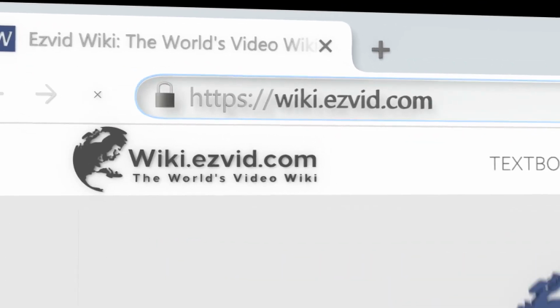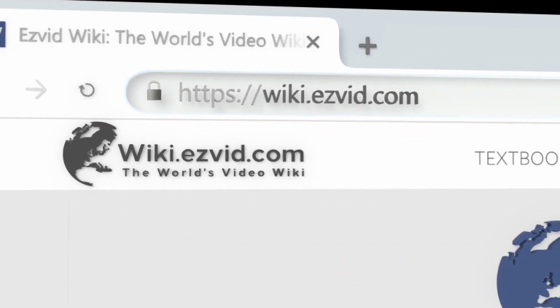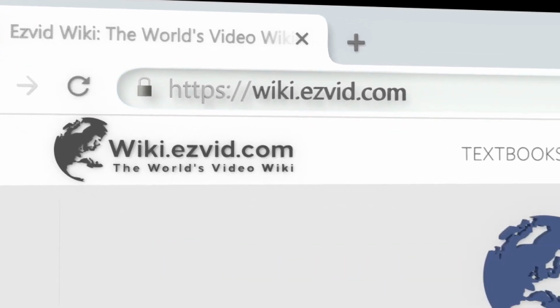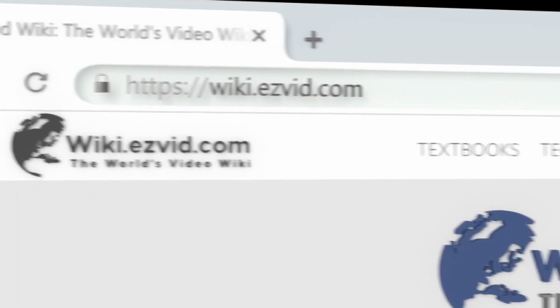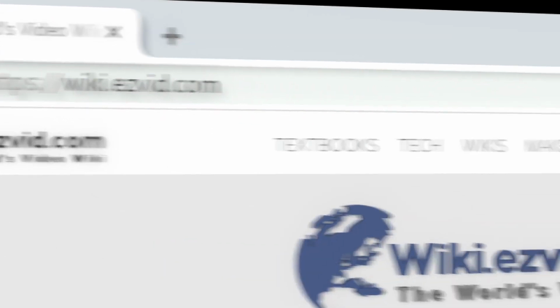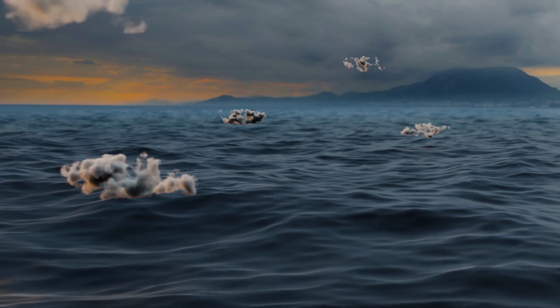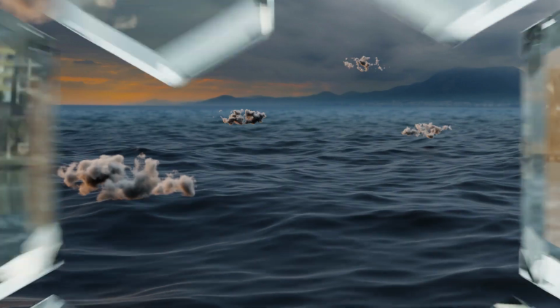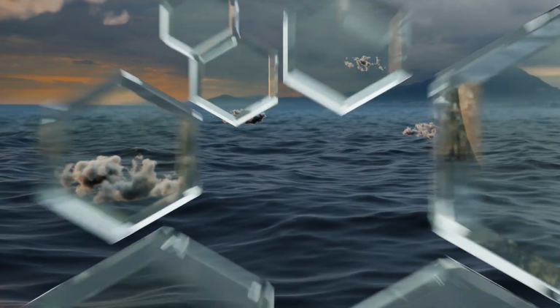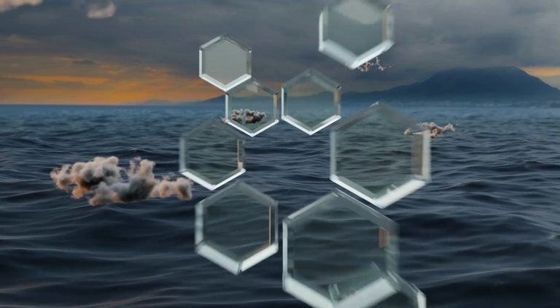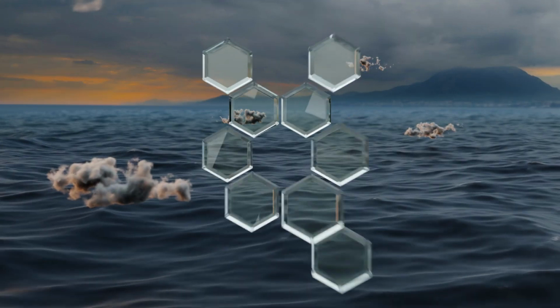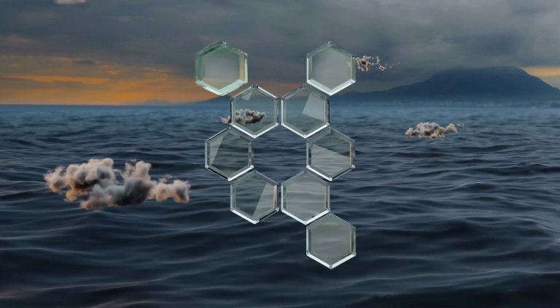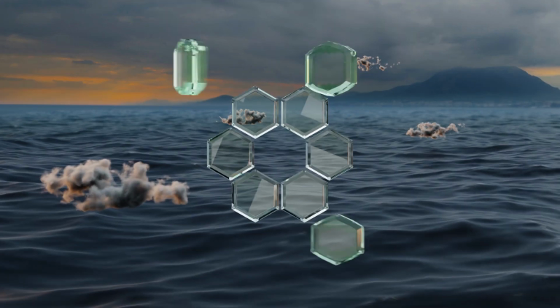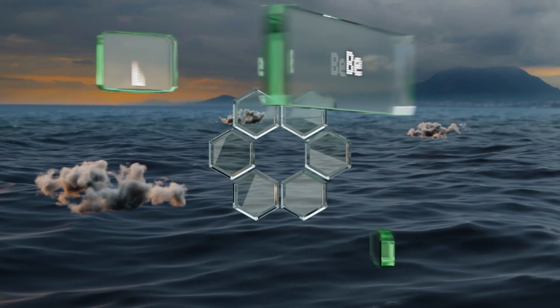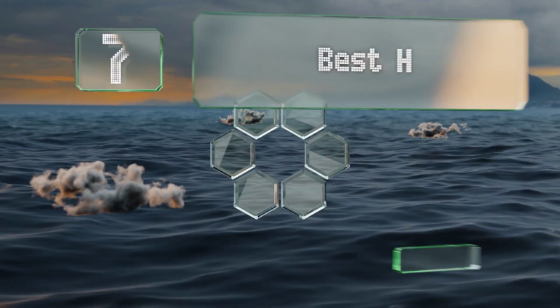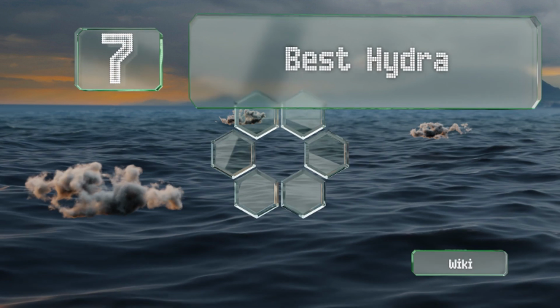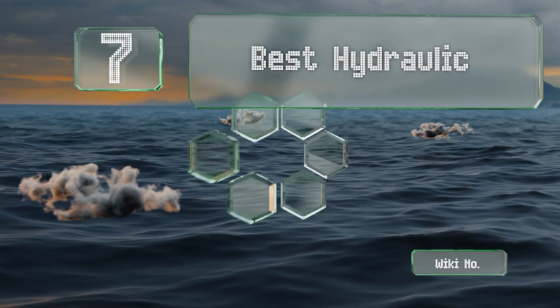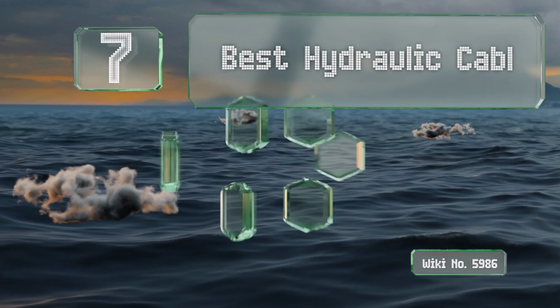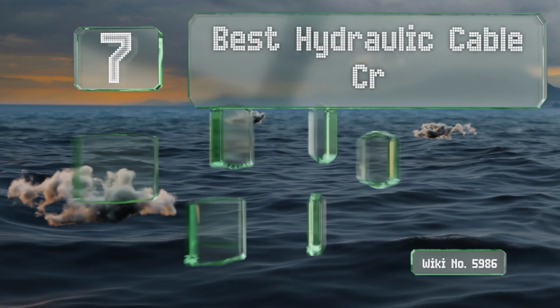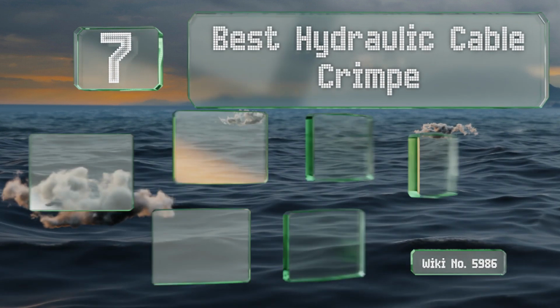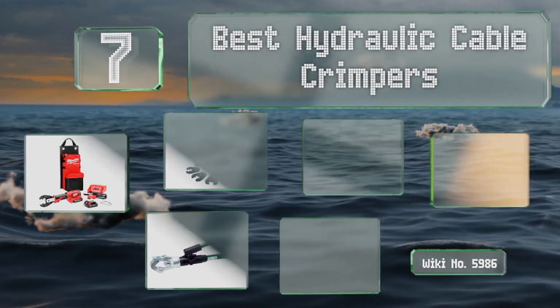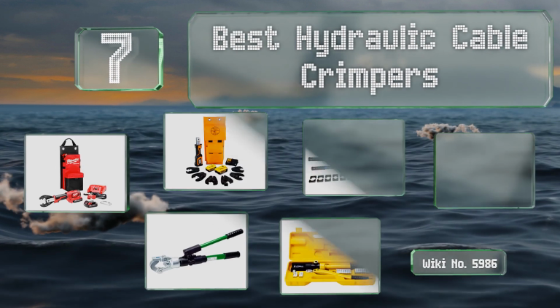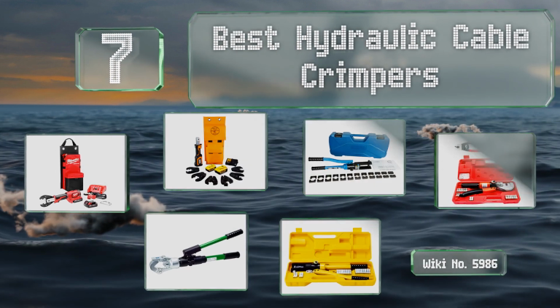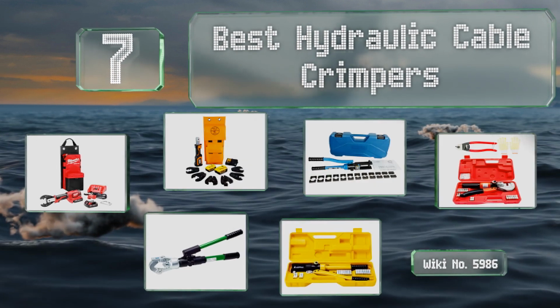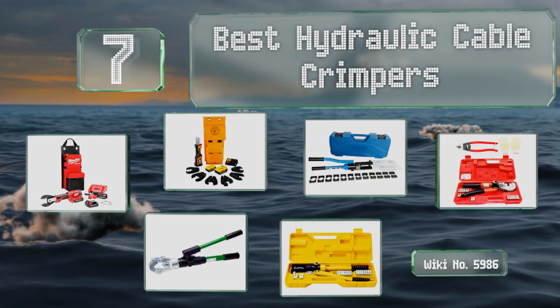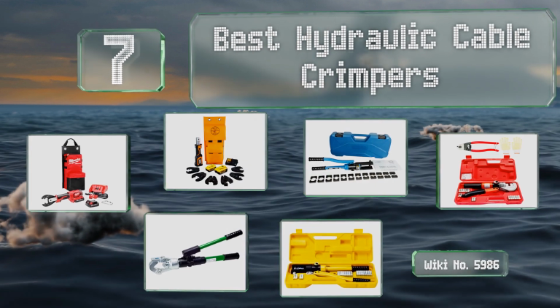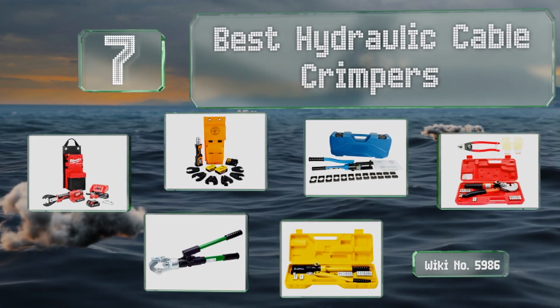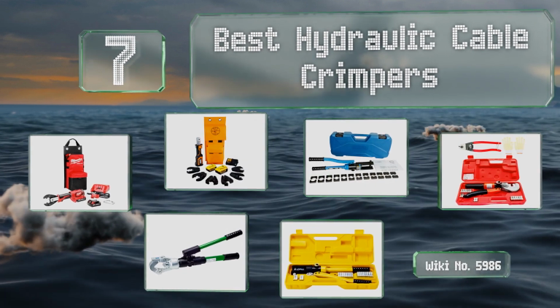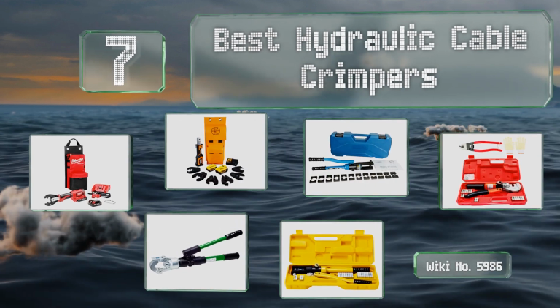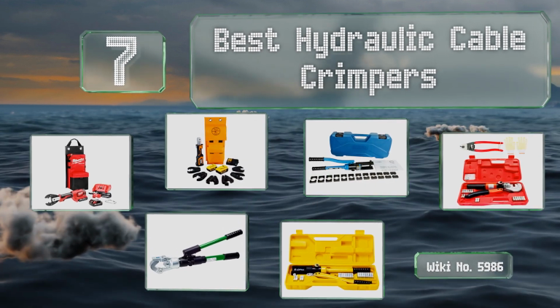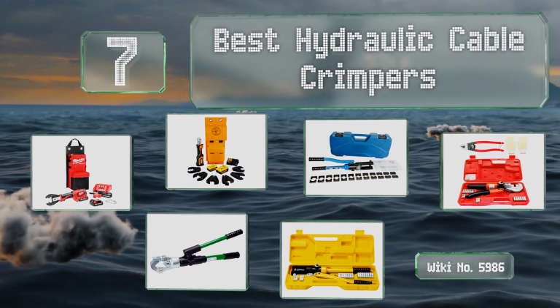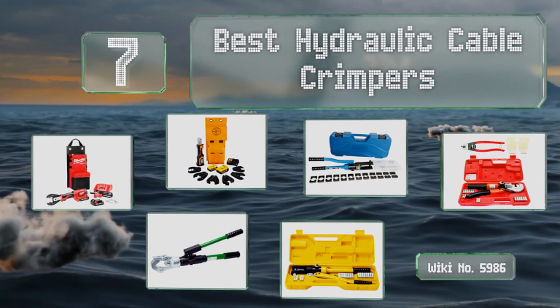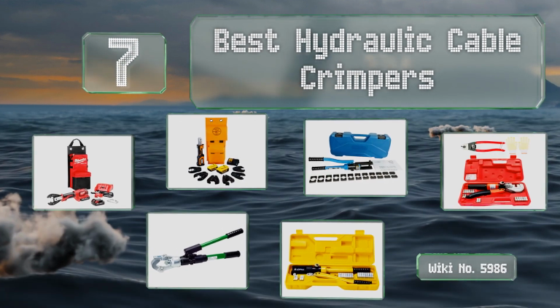EasyVid presents the seven best hydraulic cable crimpers. Let's get started with the list.